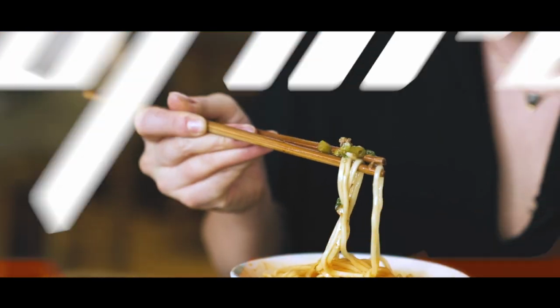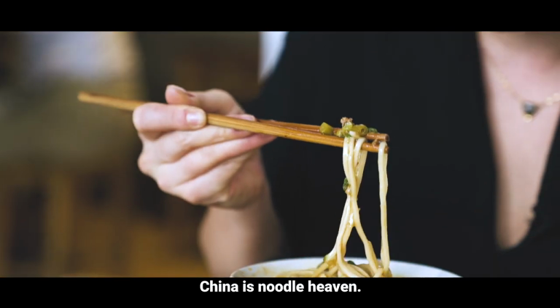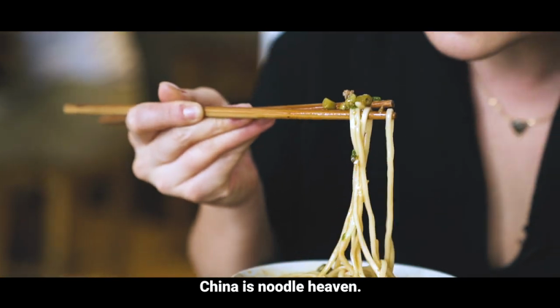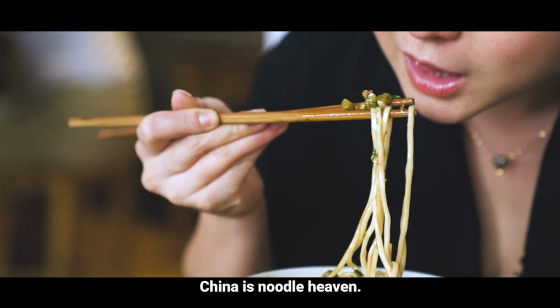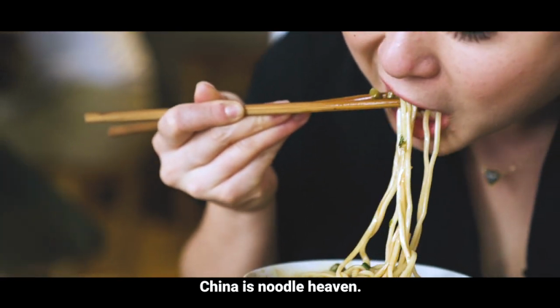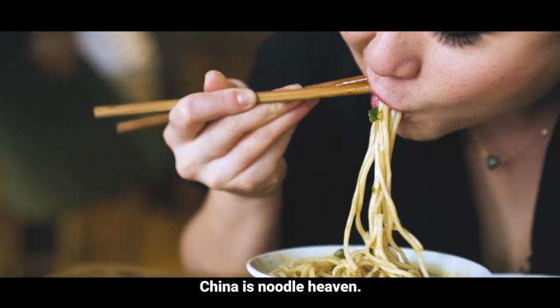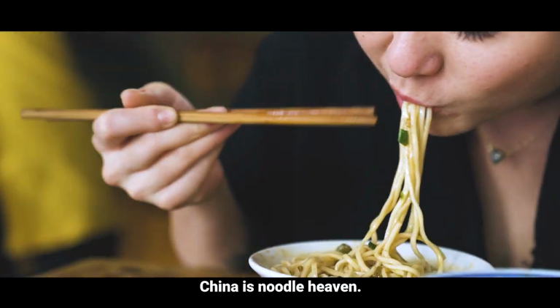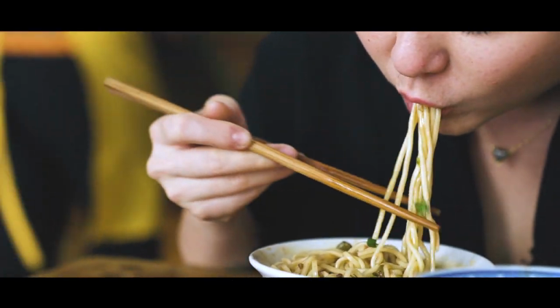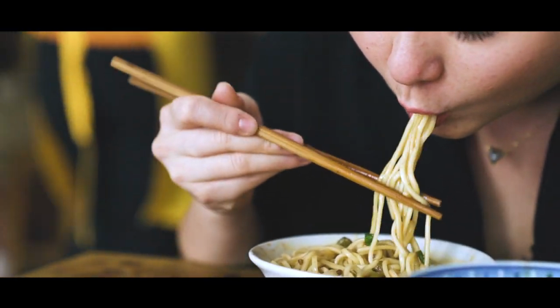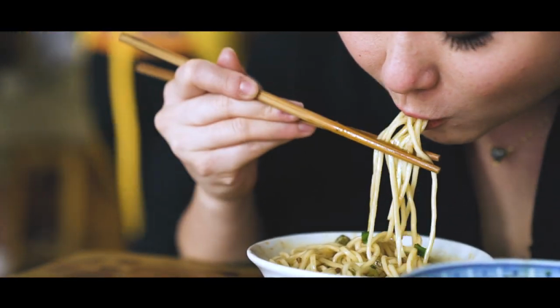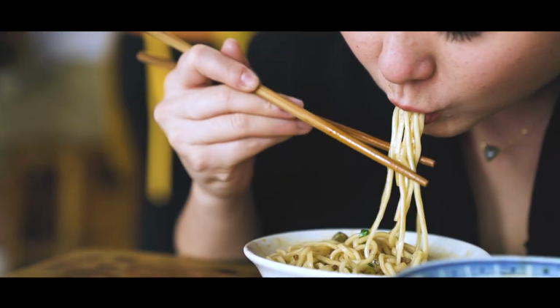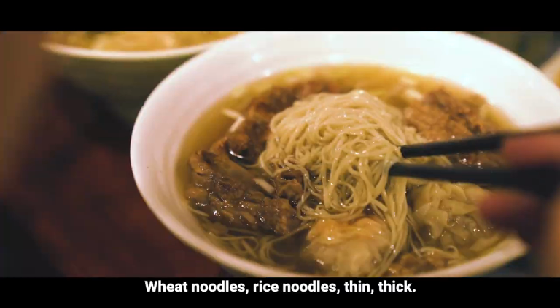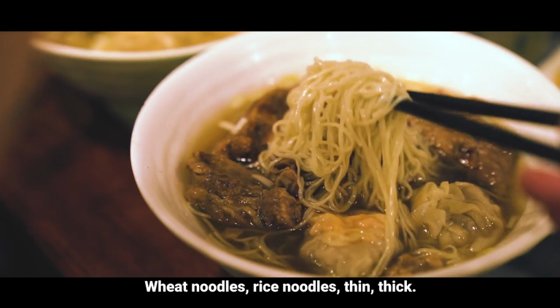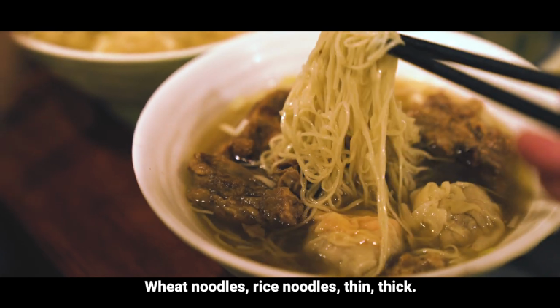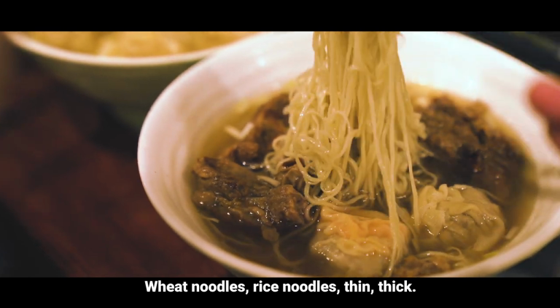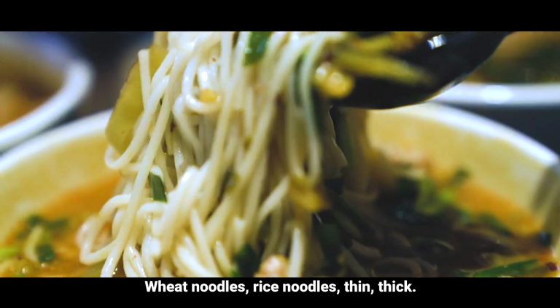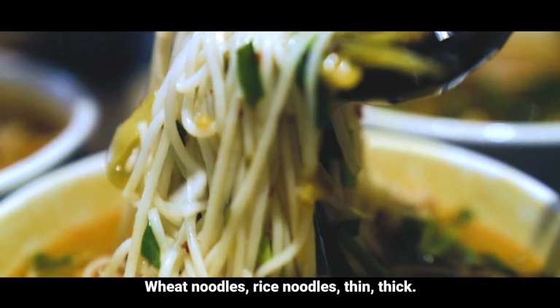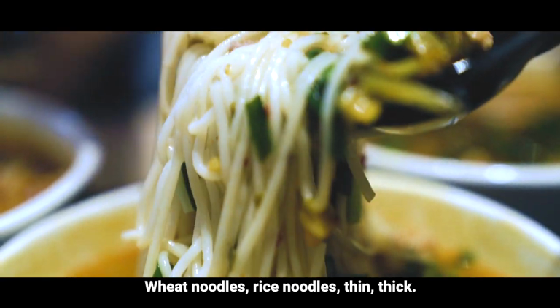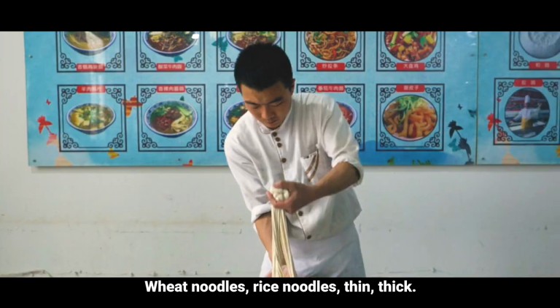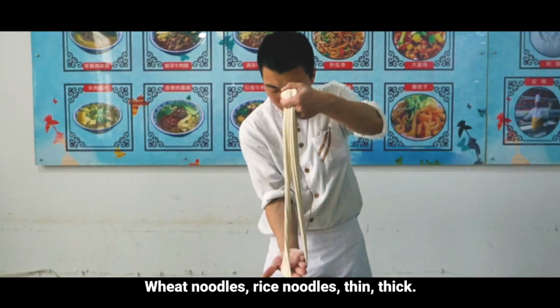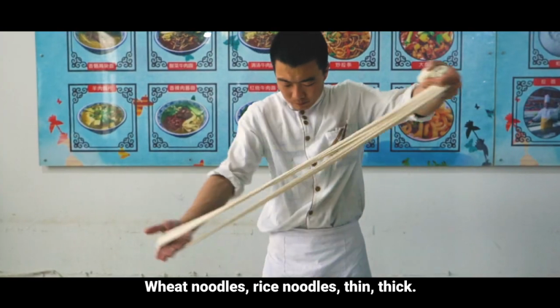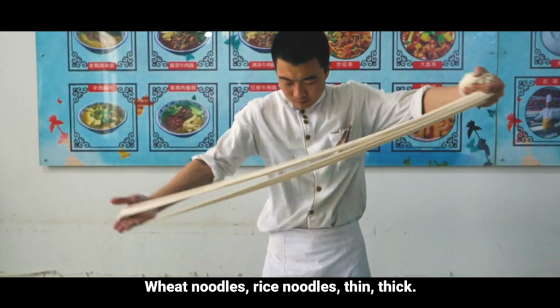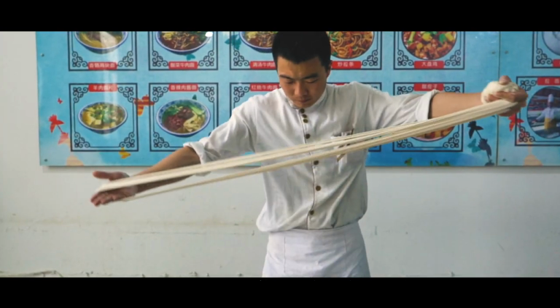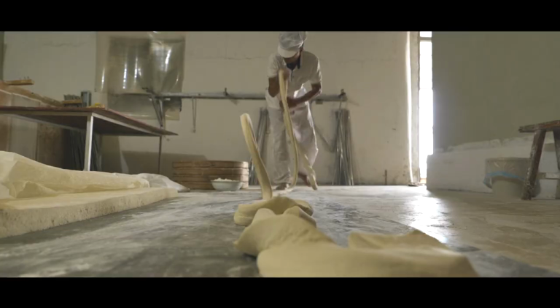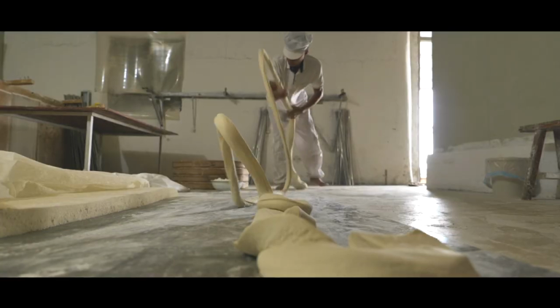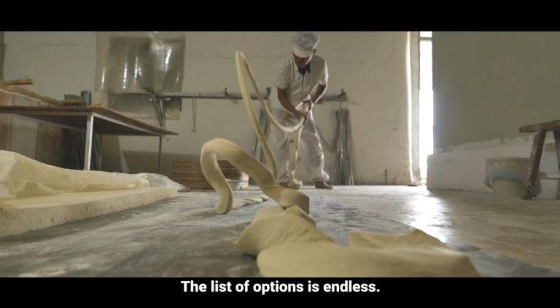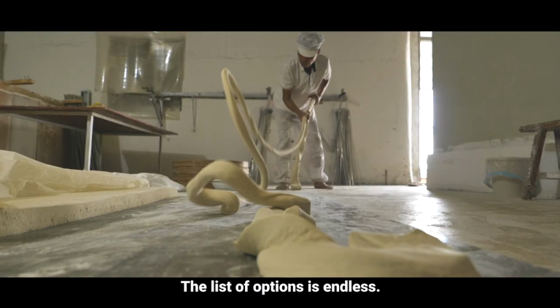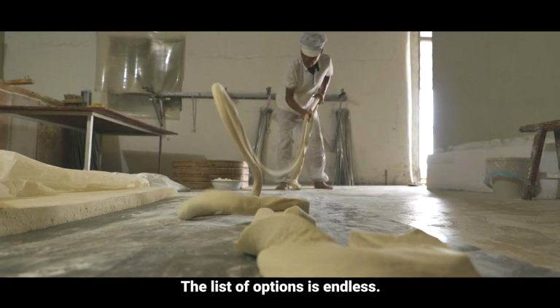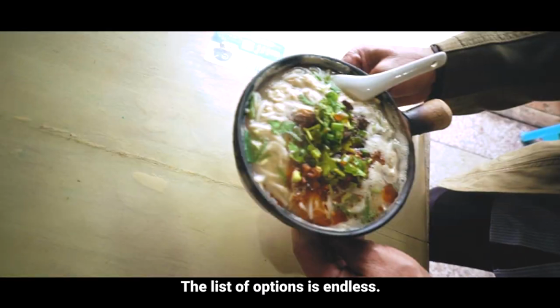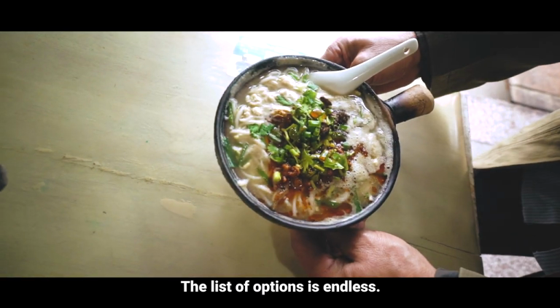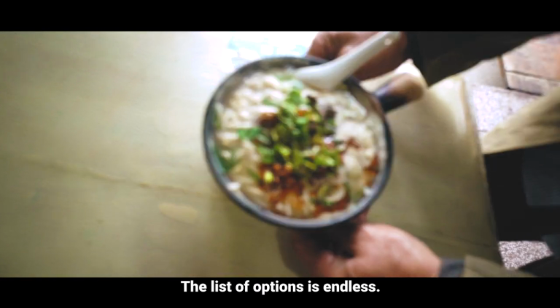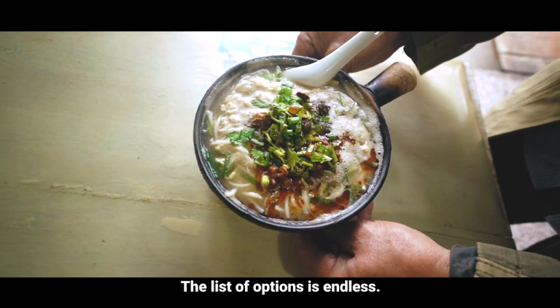China is noodle heaven. Wheat noodles, rice noodles, thin, thick — the list of options is endless.